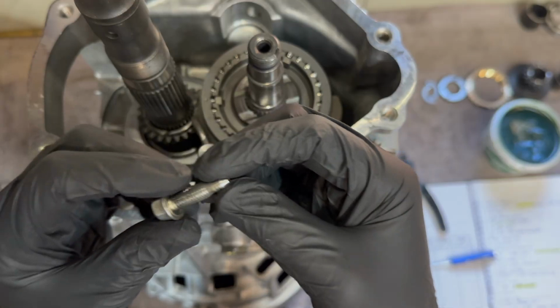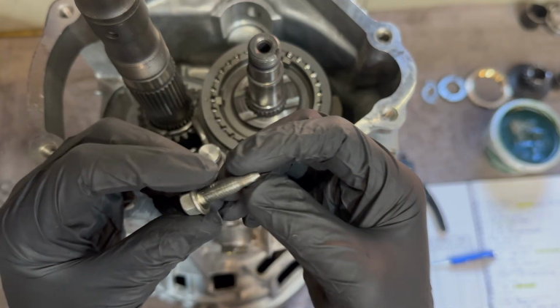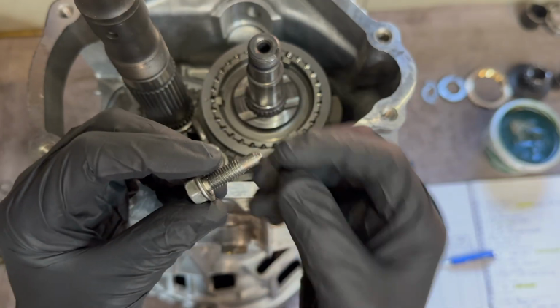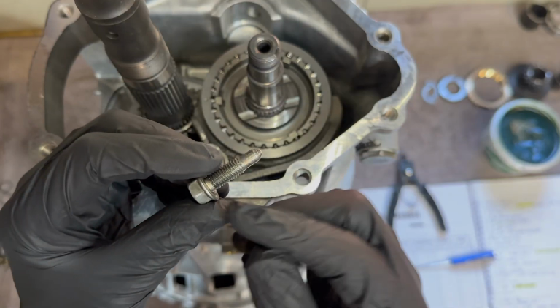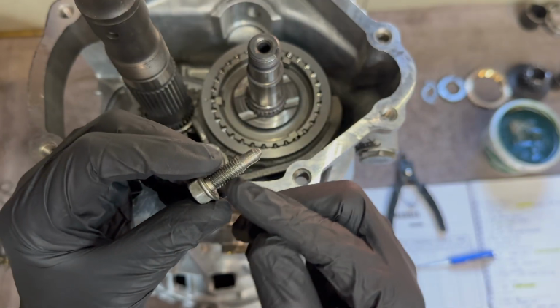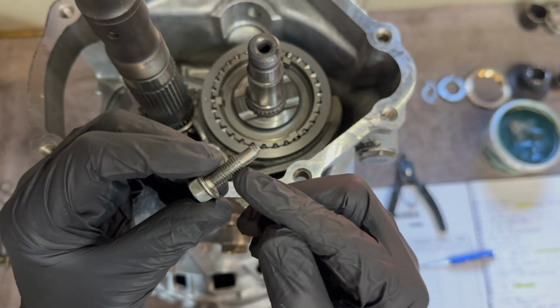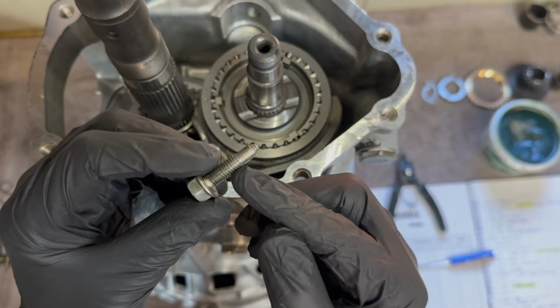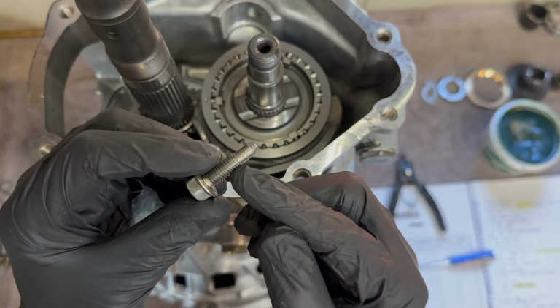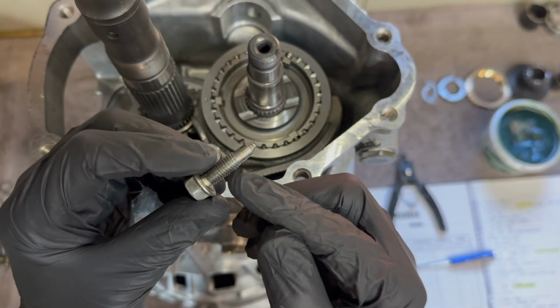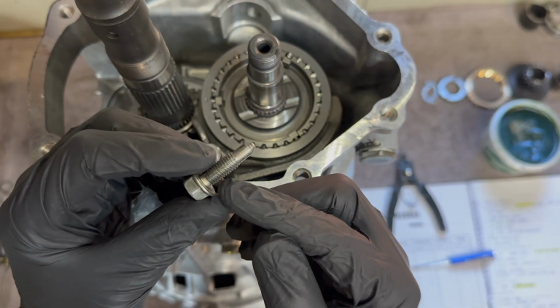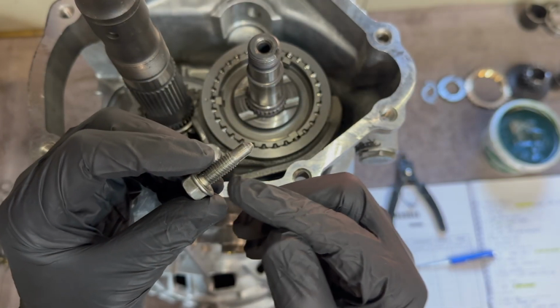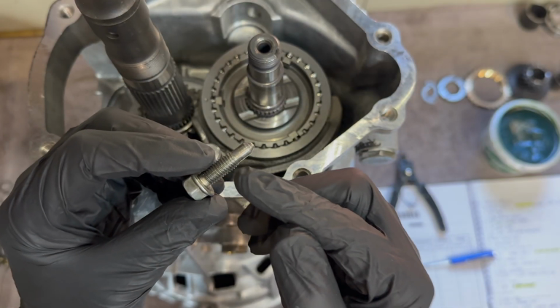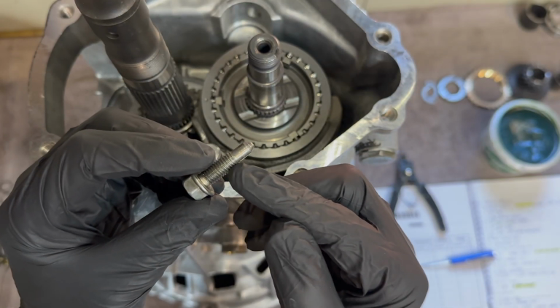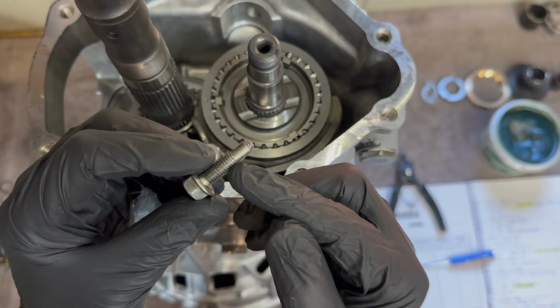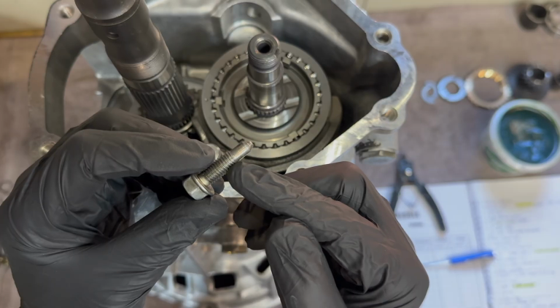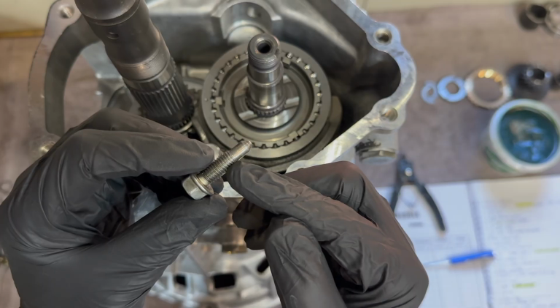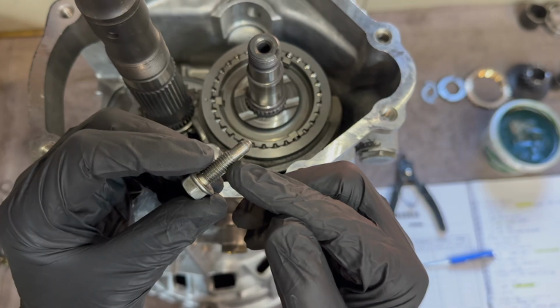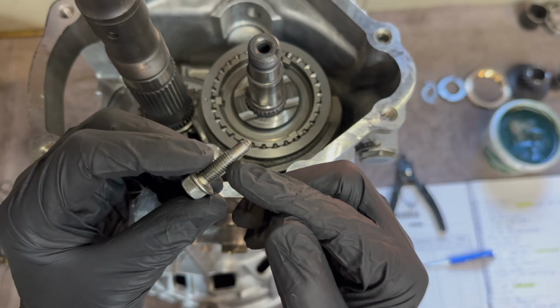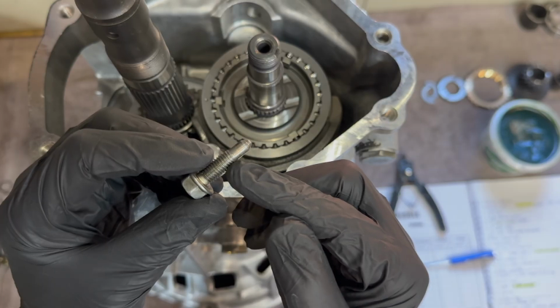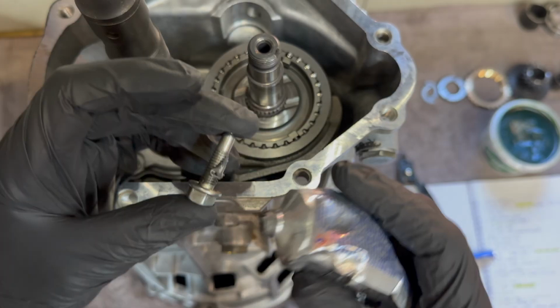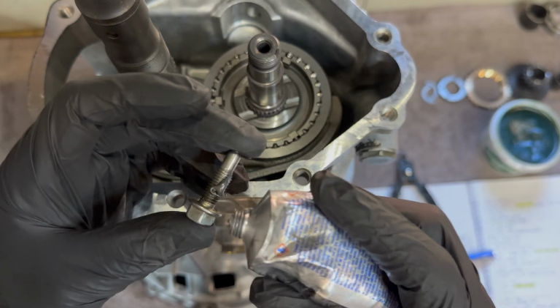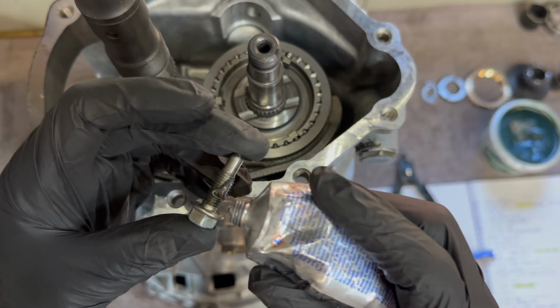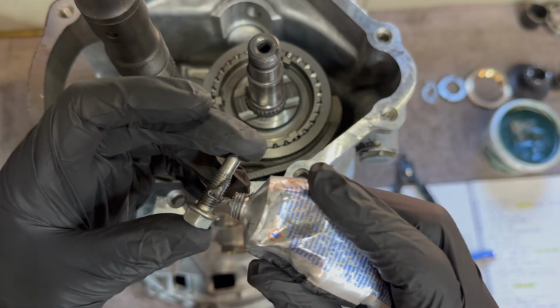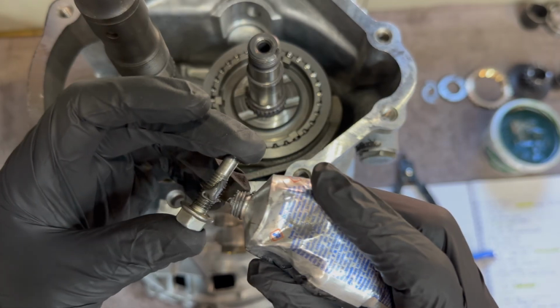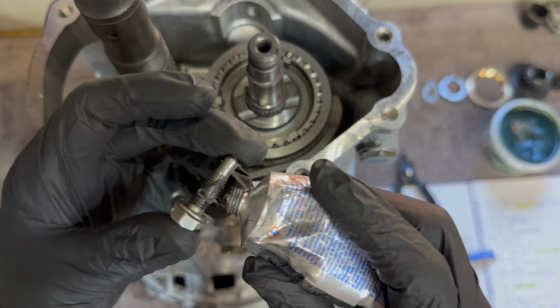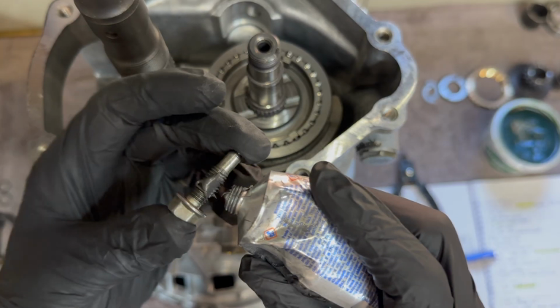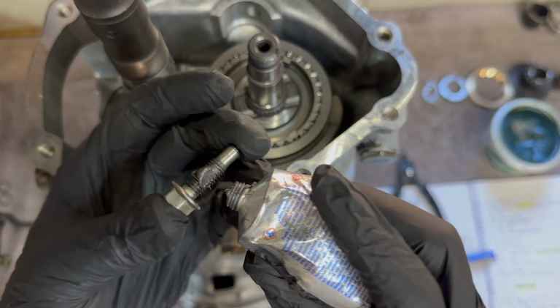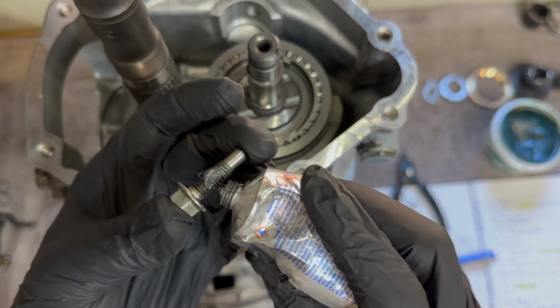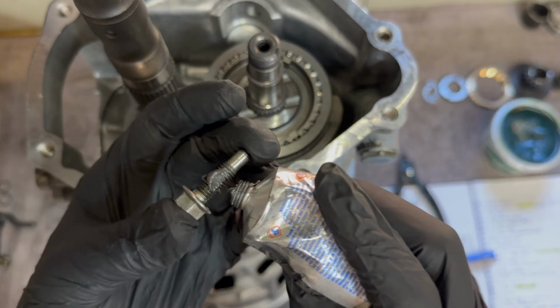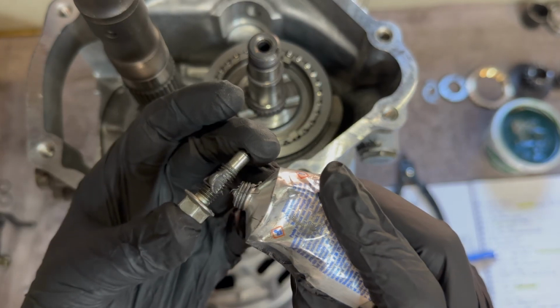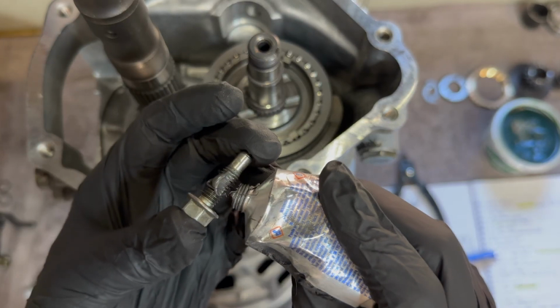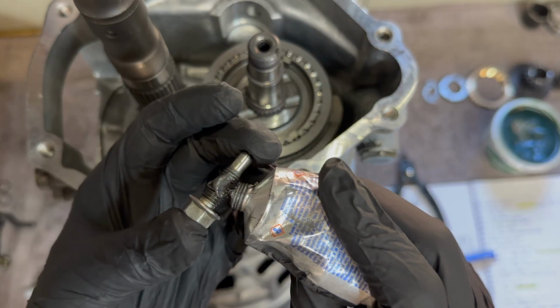This retaining bolt gets torqued down to 15 foot-pounds. Don't forget to add some gasket maker.